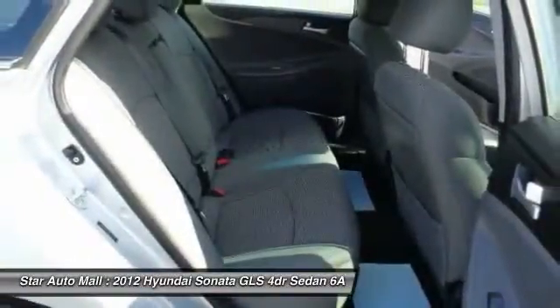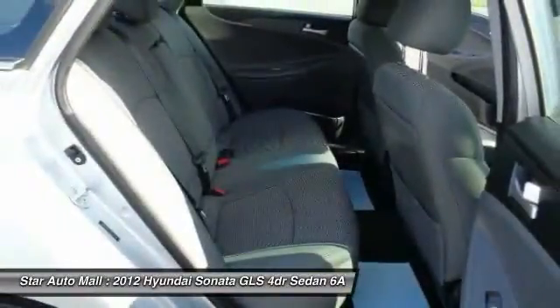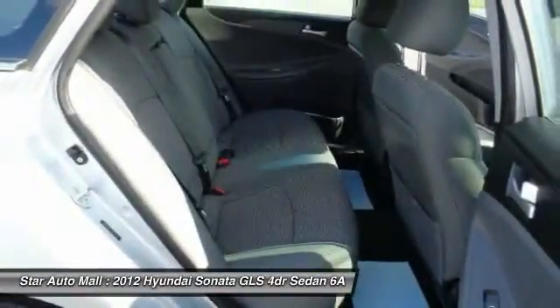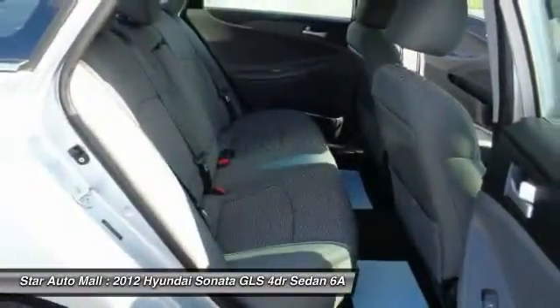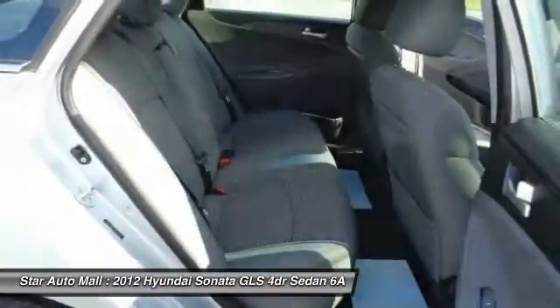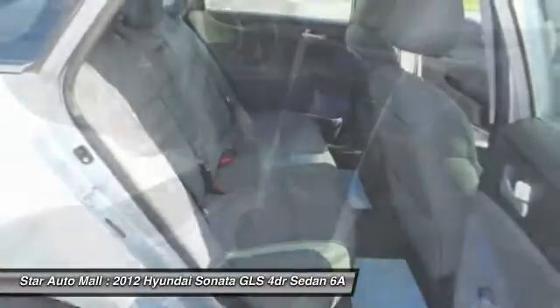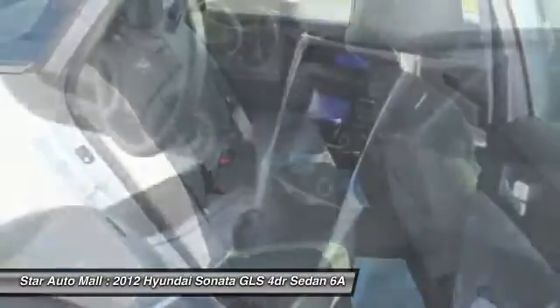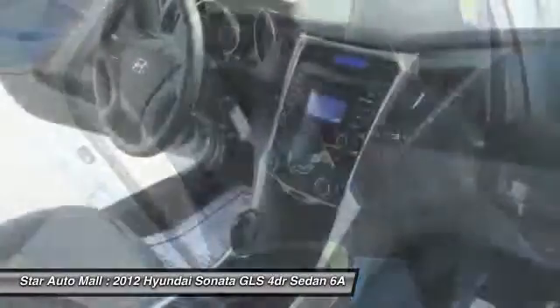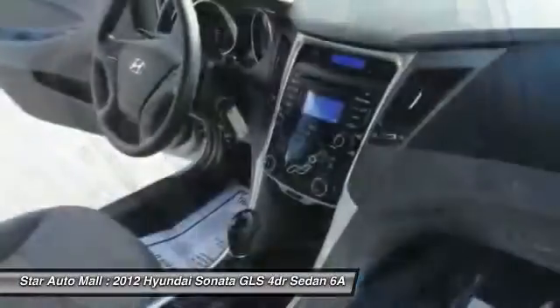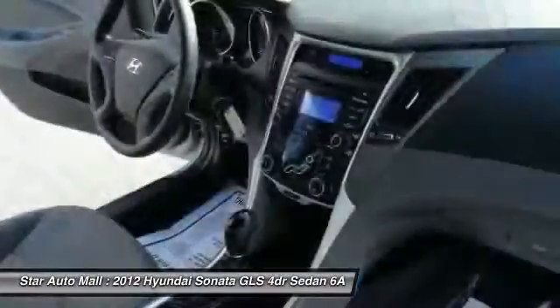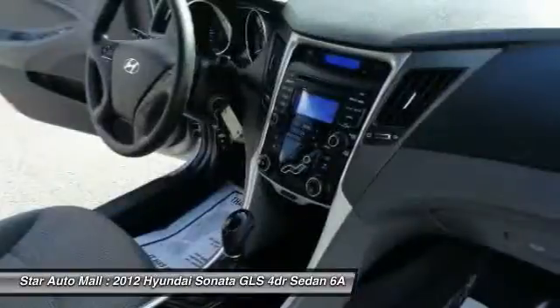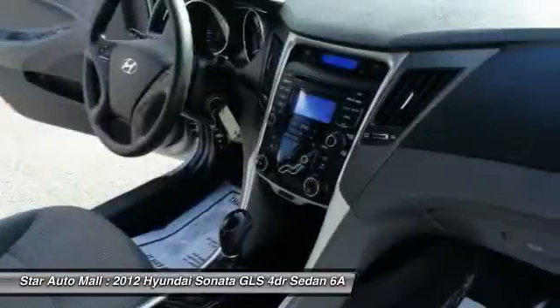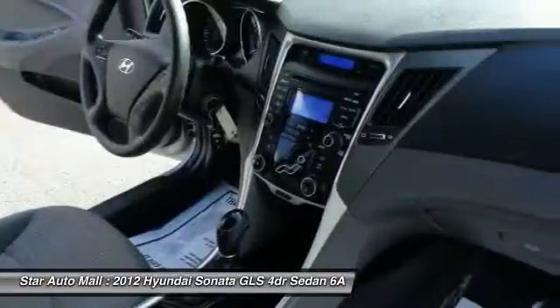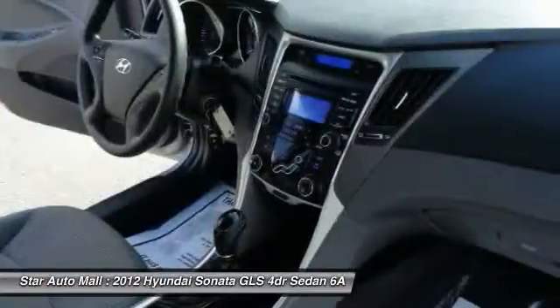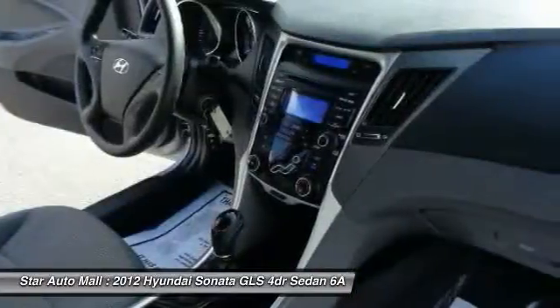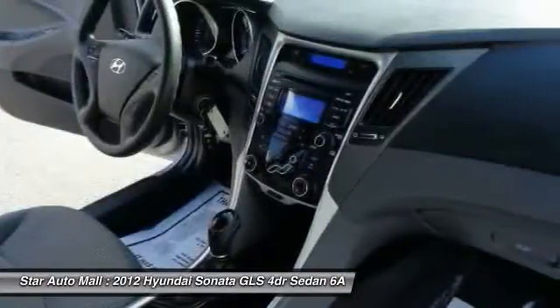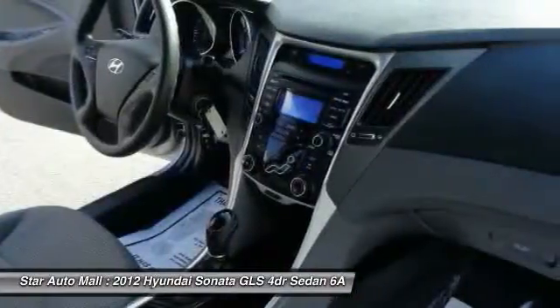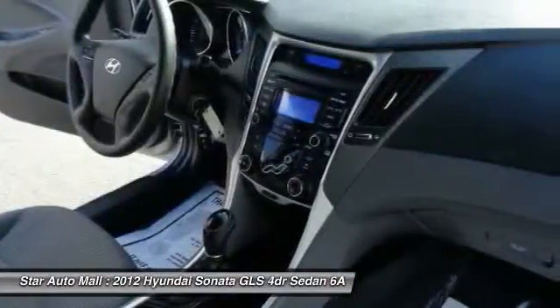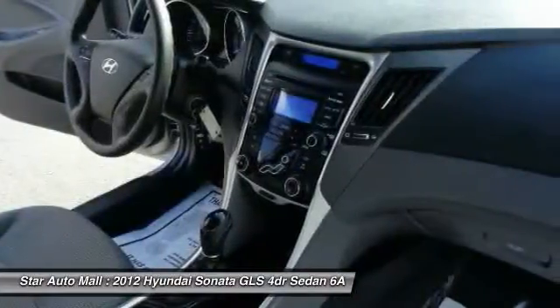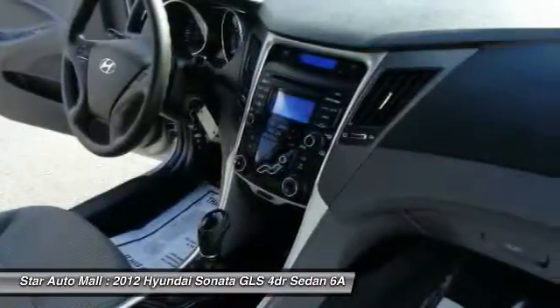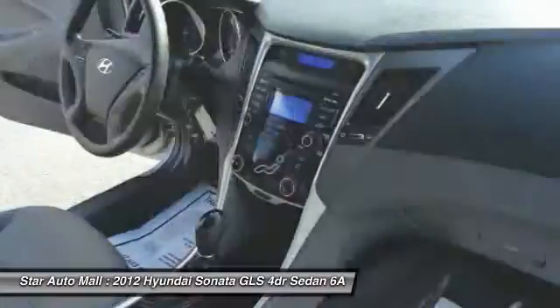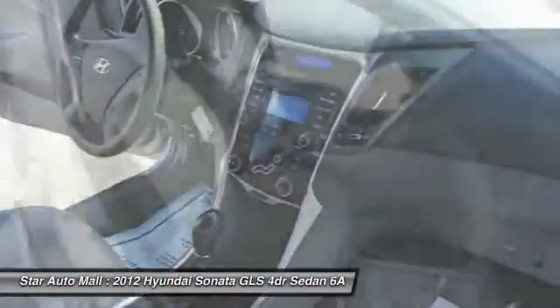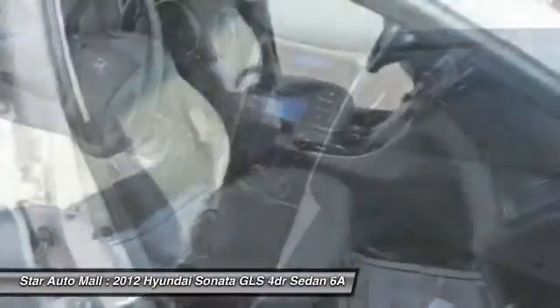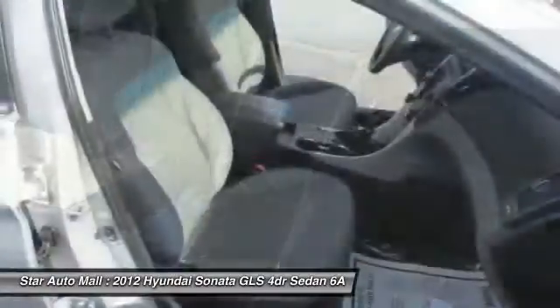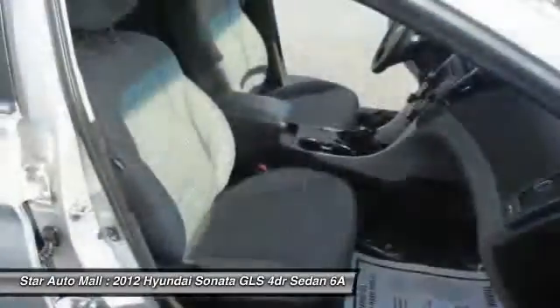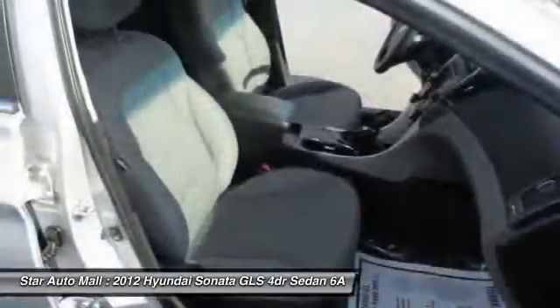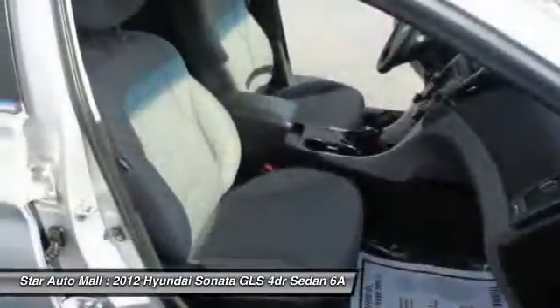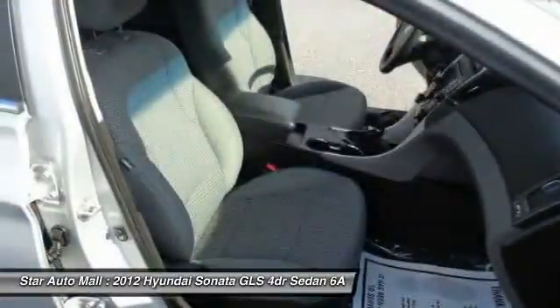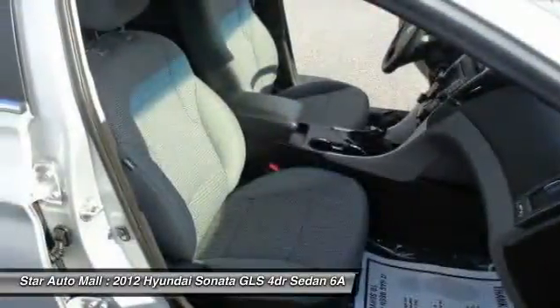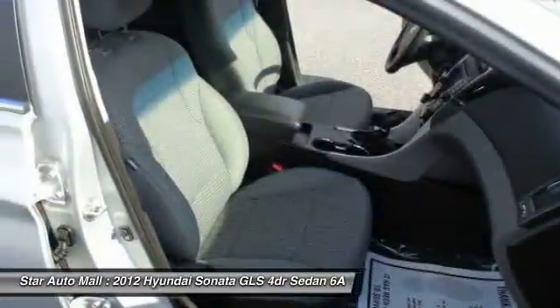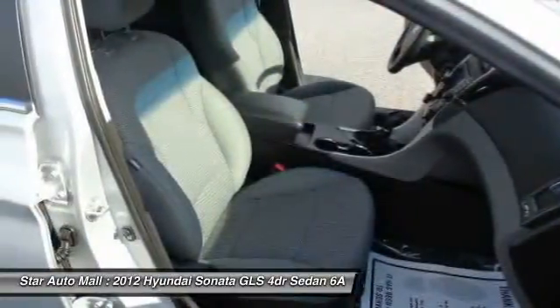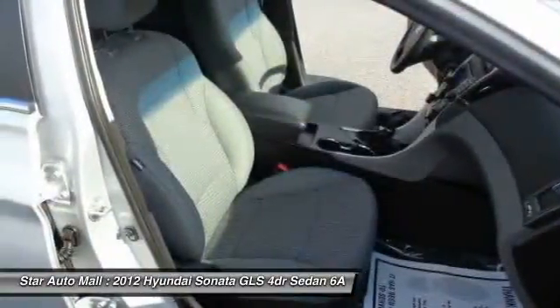Daytime running lights, cargo area light, panic alarm. Come take a test drive today.